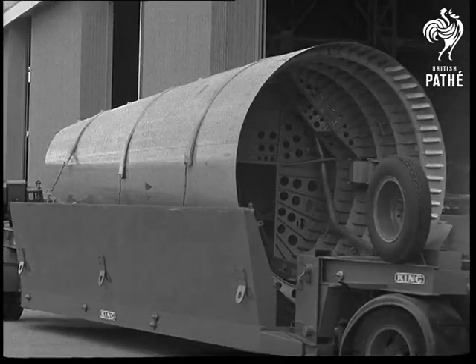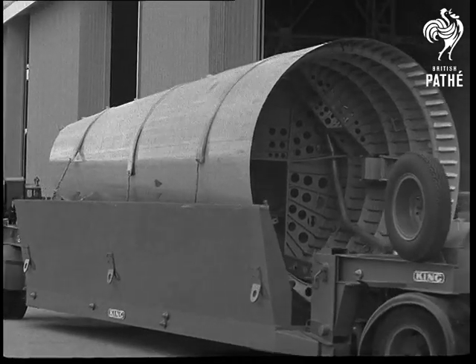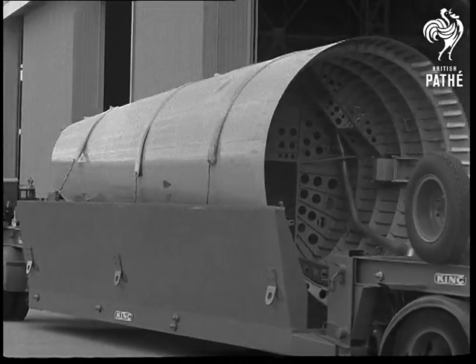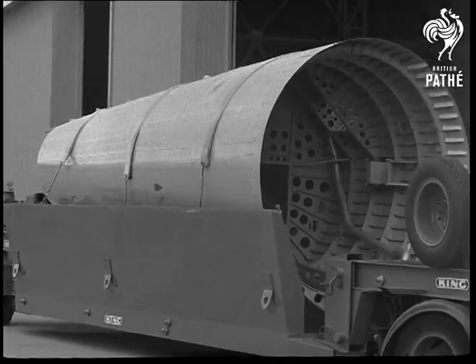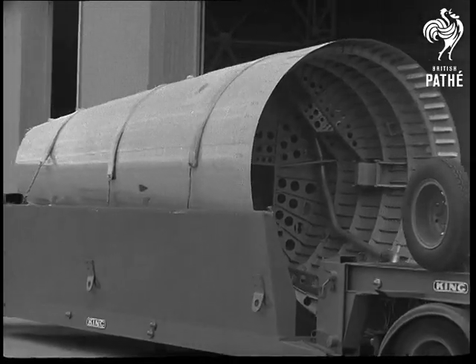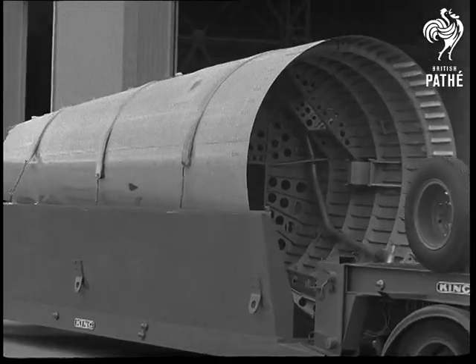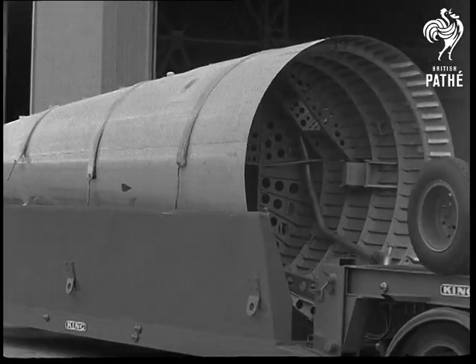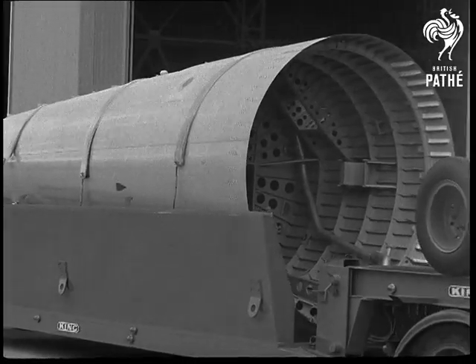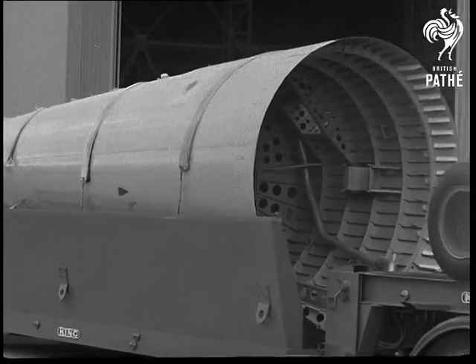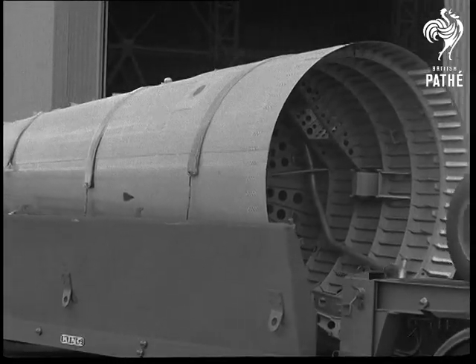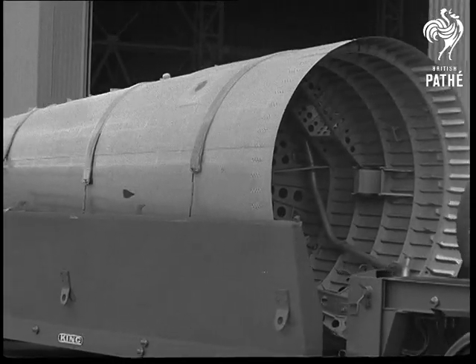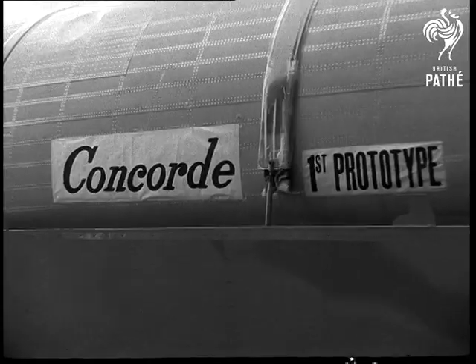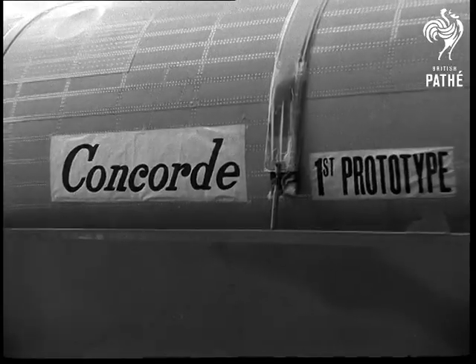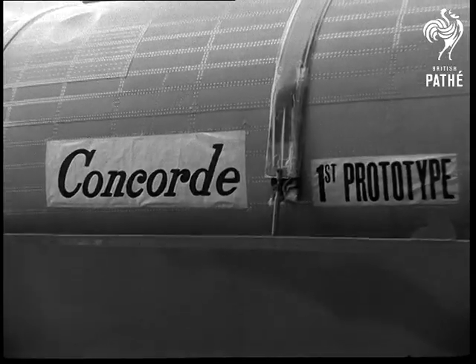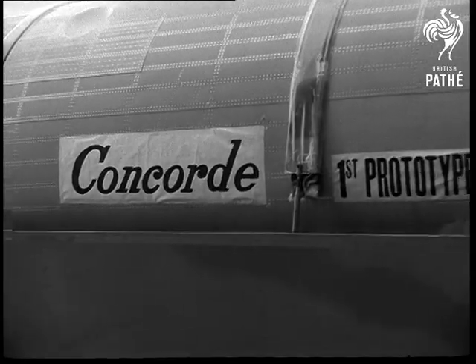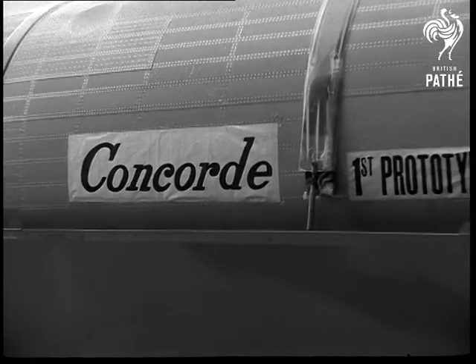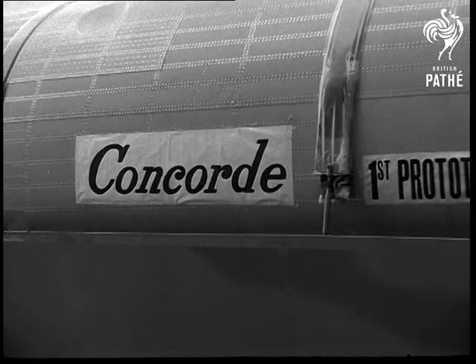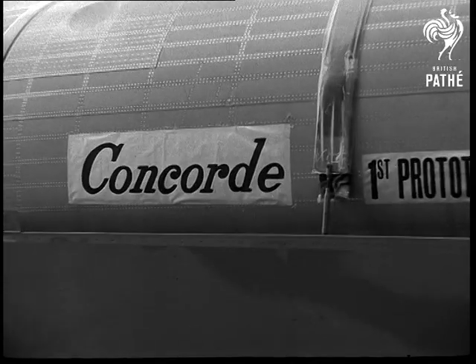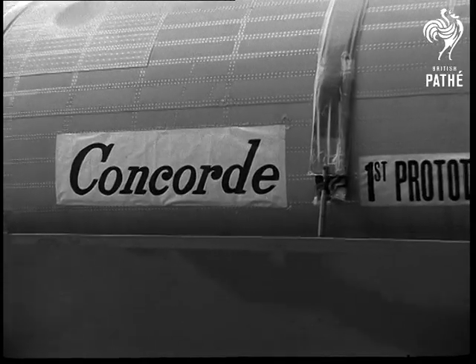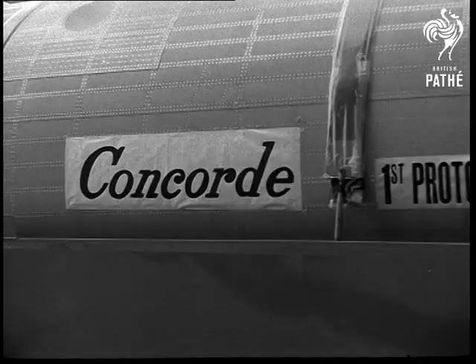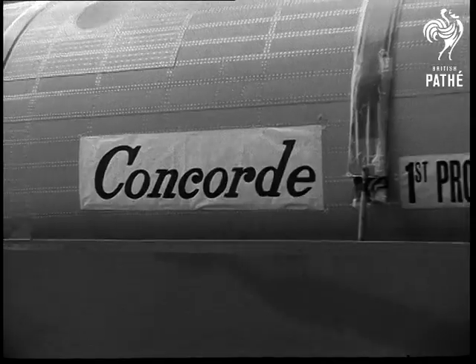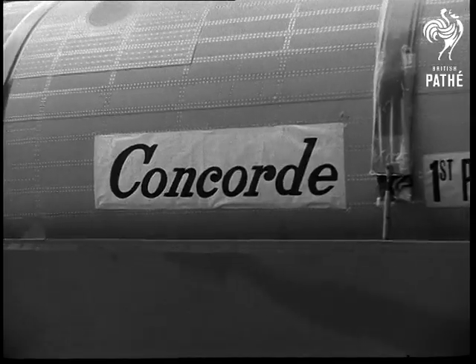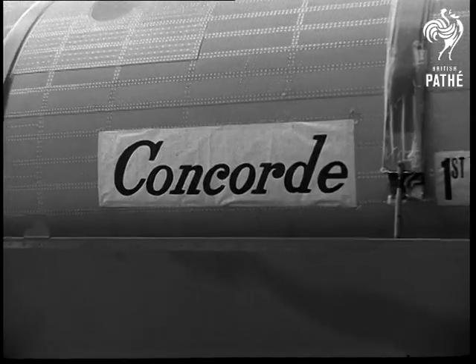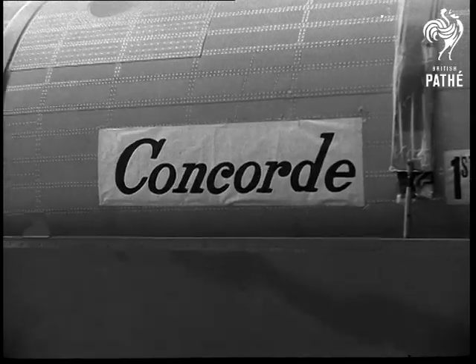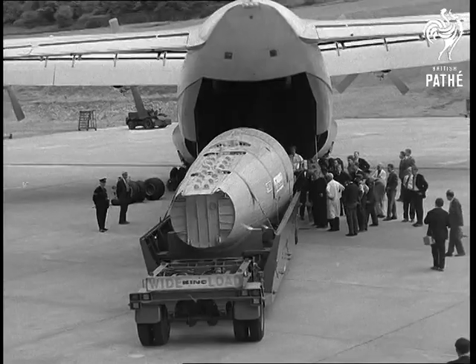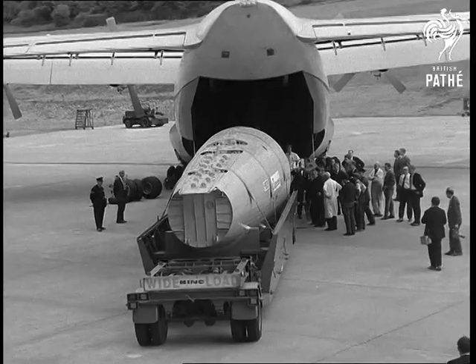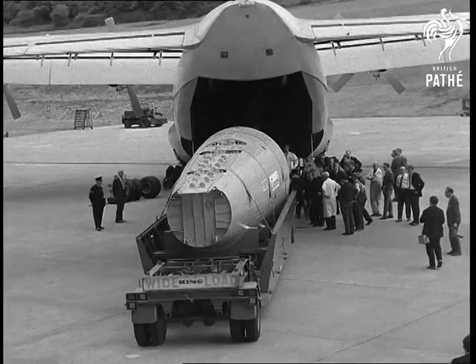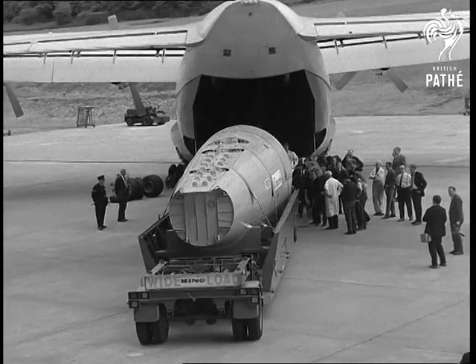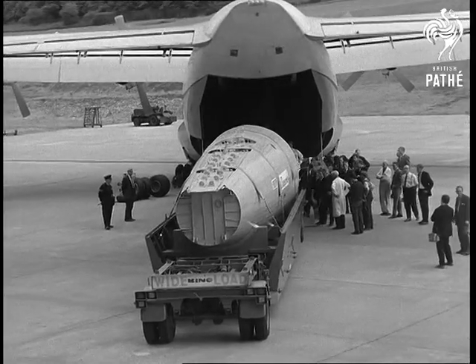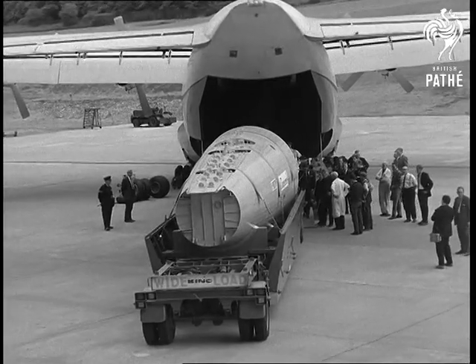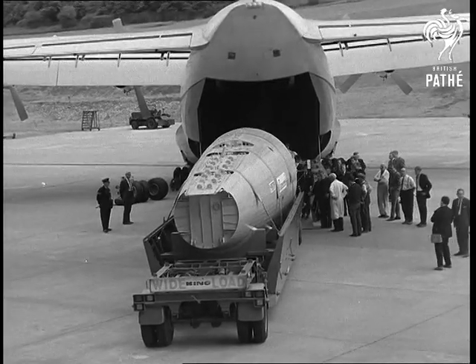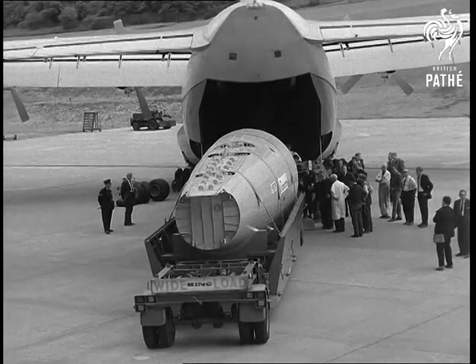France will have the first one tested and ready in two years' time. Britain will complete the second six months later.